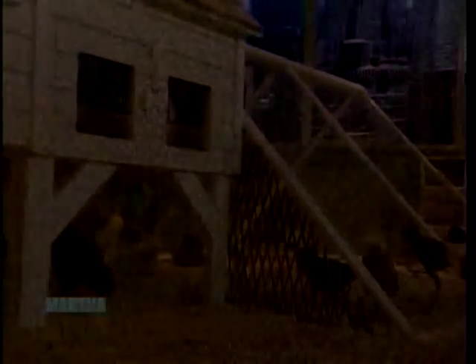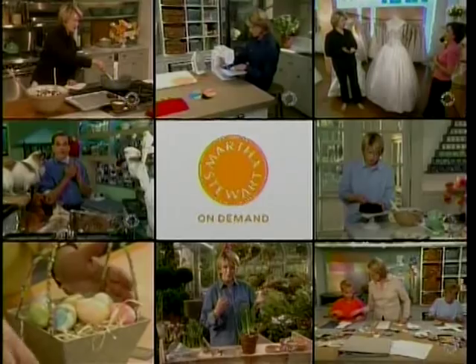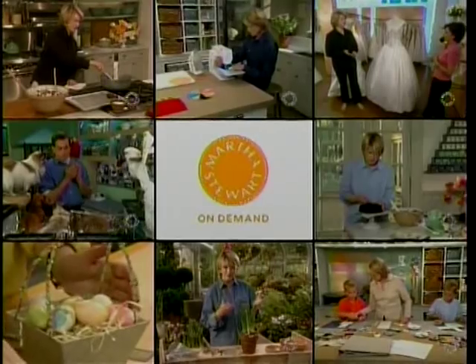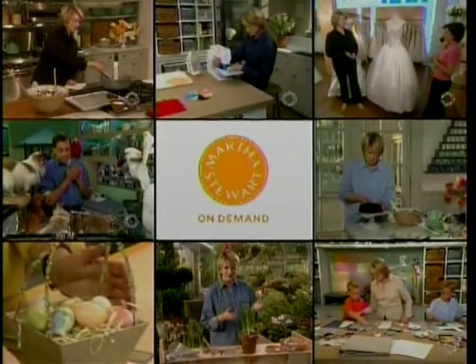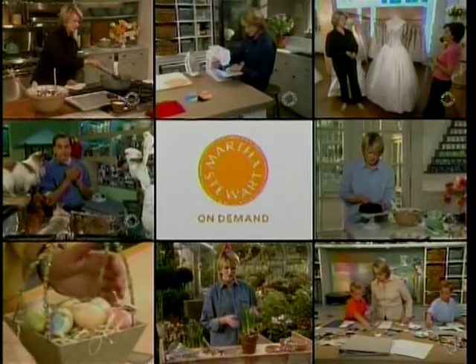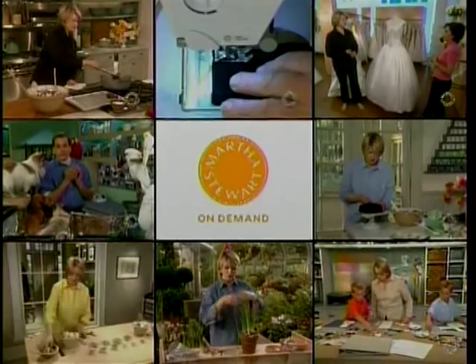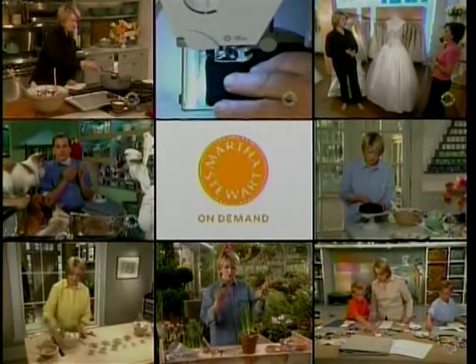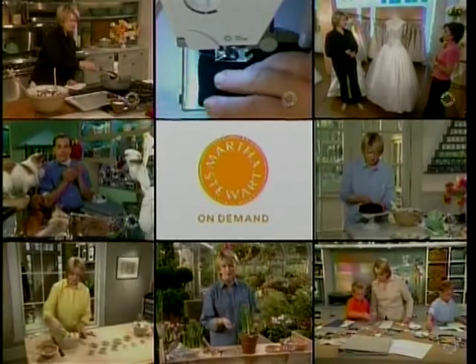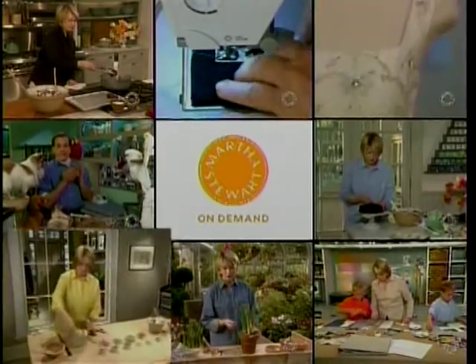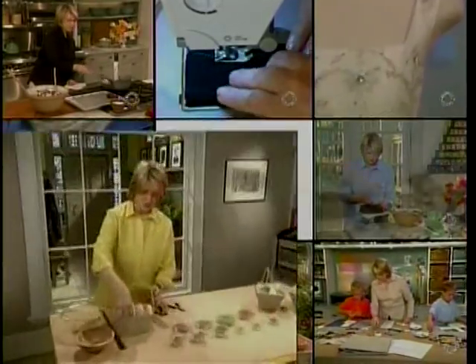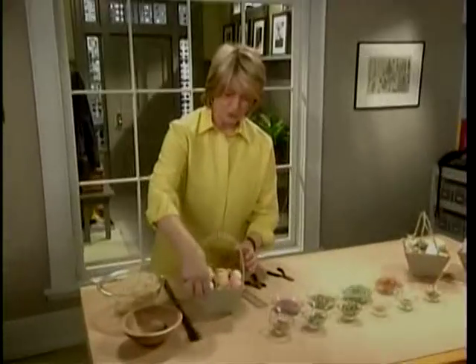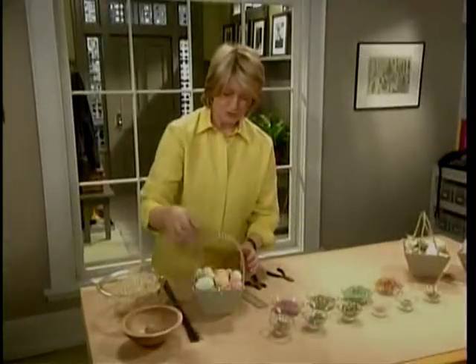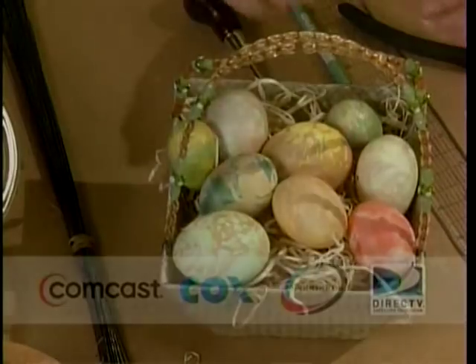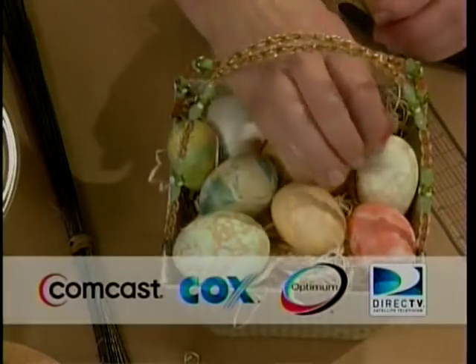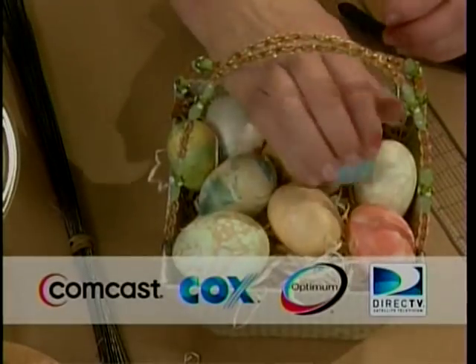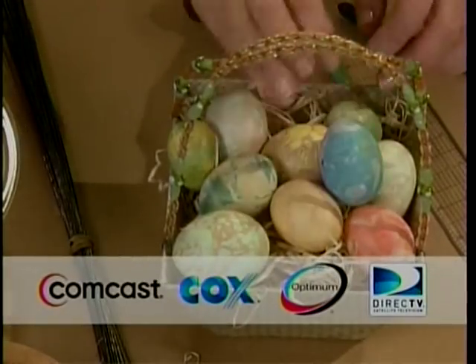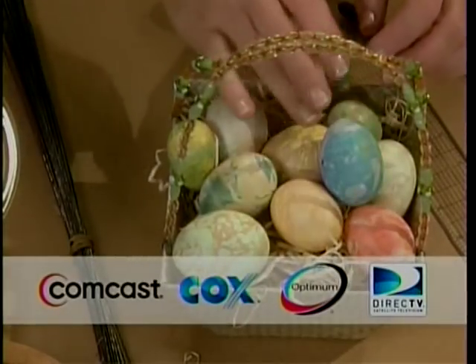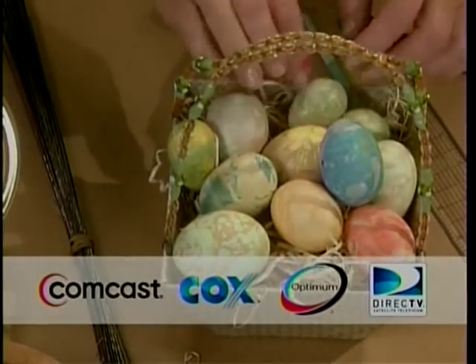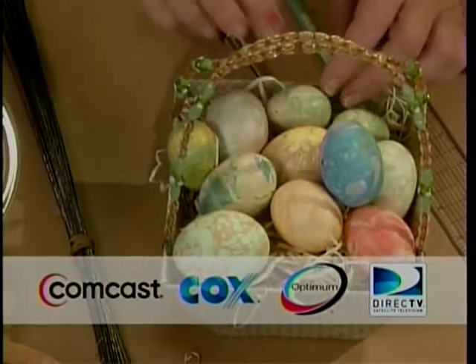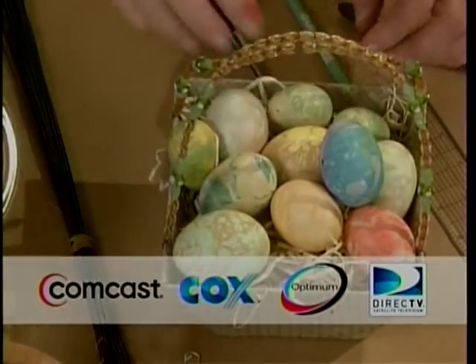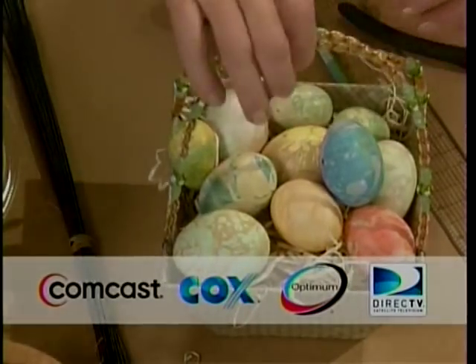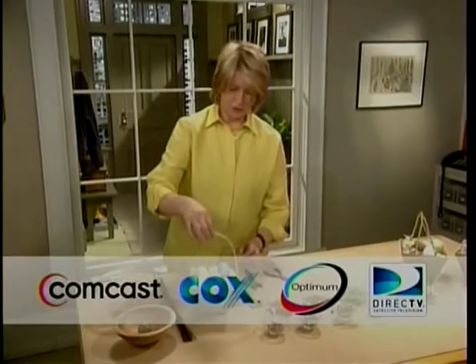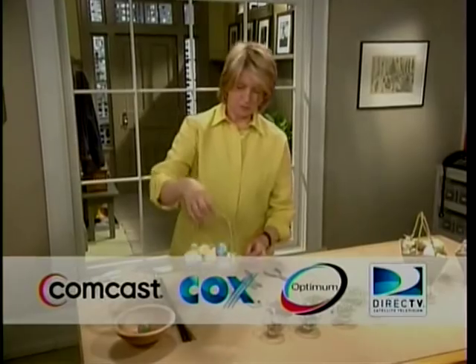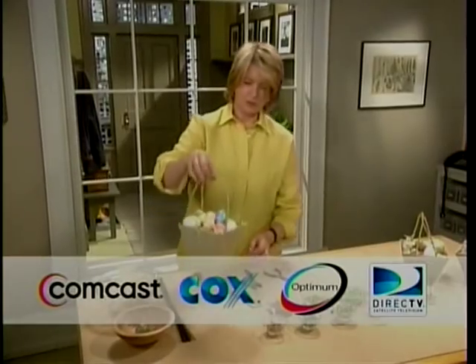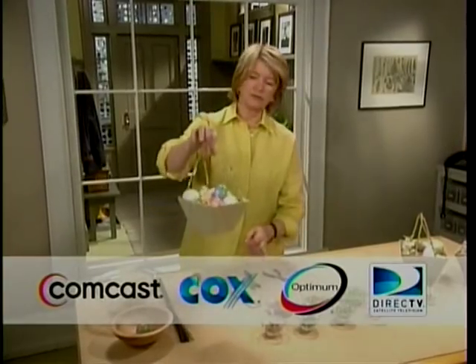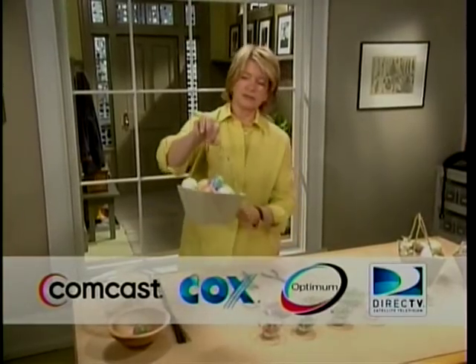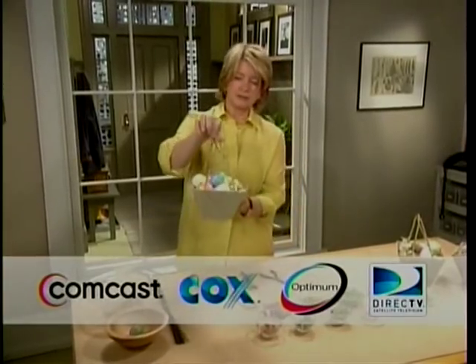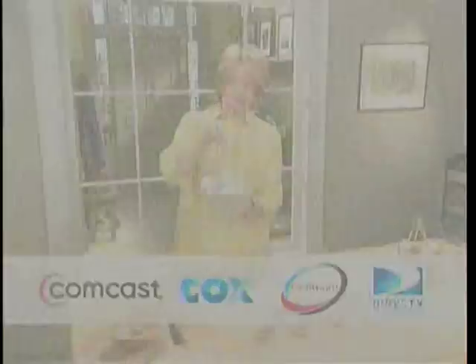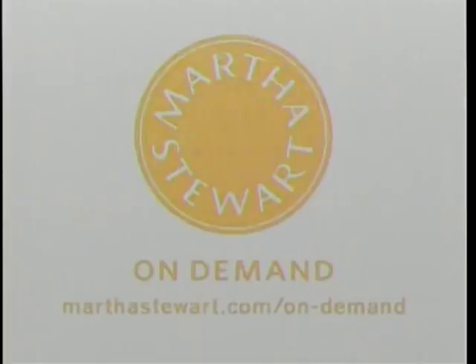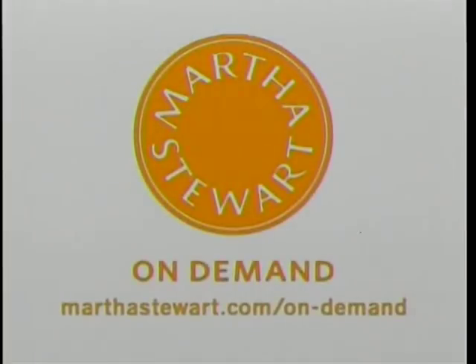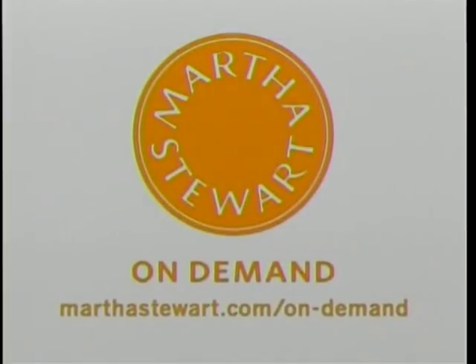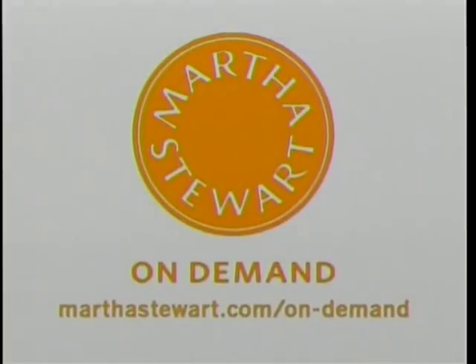Martha's best Easter ideas on demand, free on Comcast, Cox, Optimum, and DirecTV. To learn more, go to marthastewart.com.